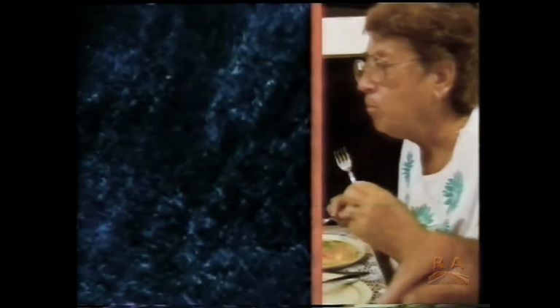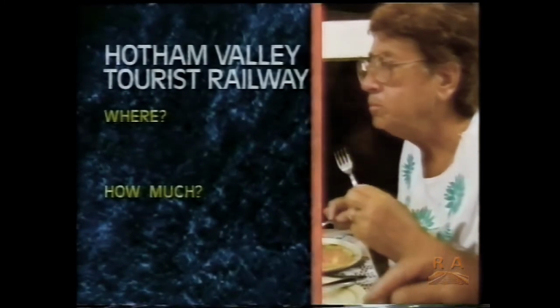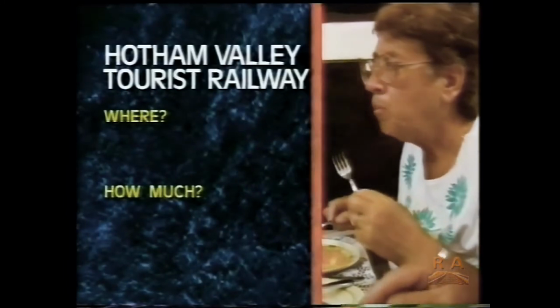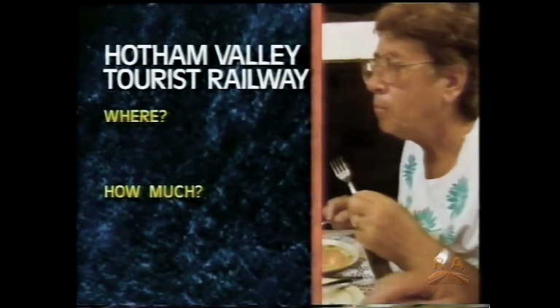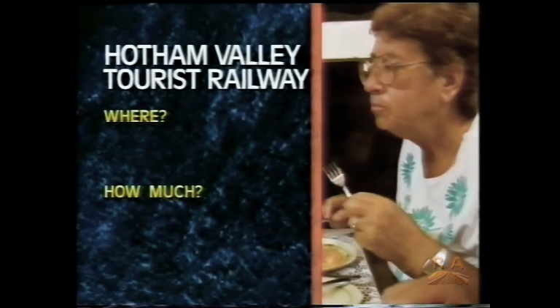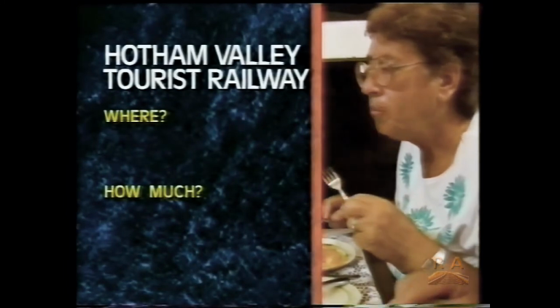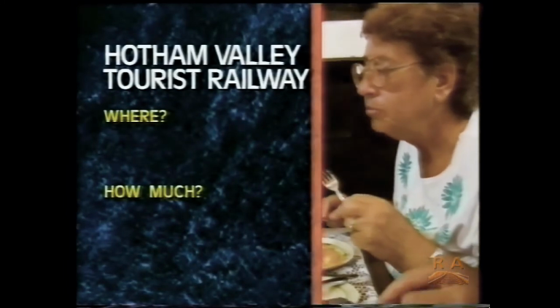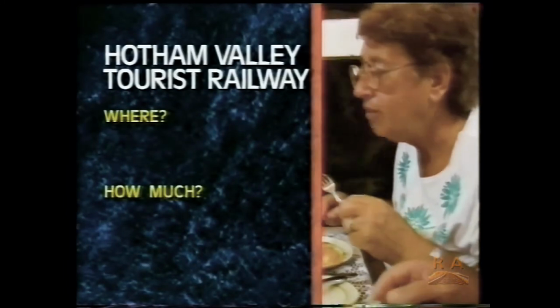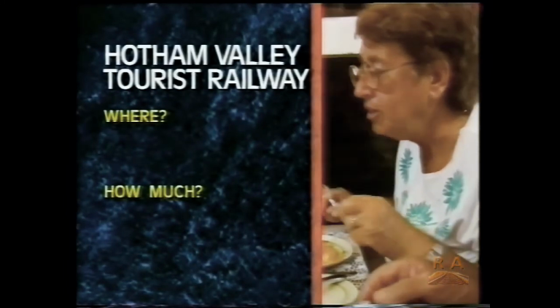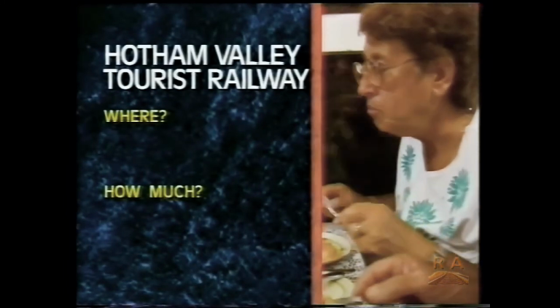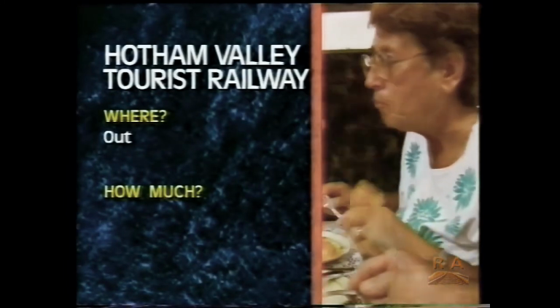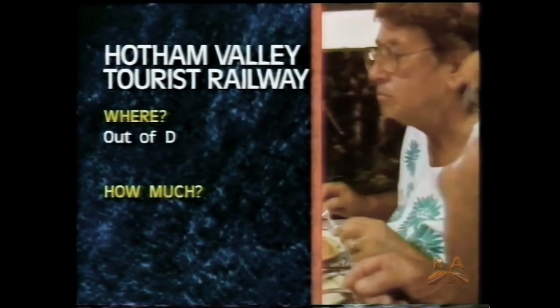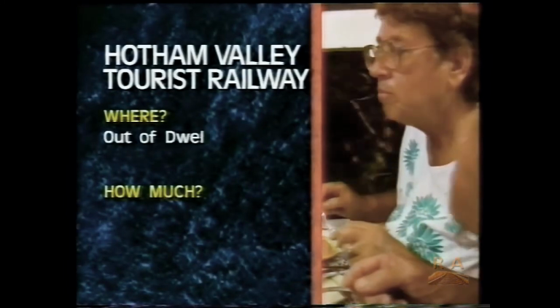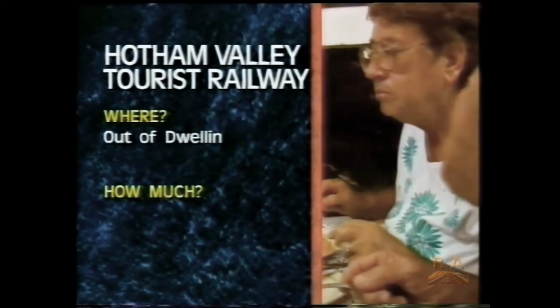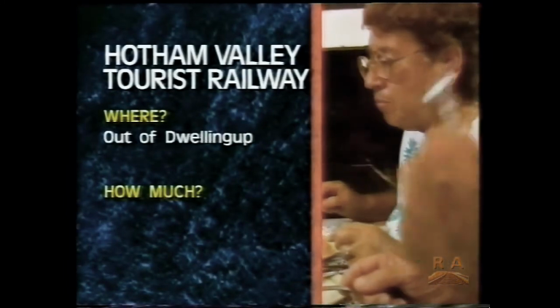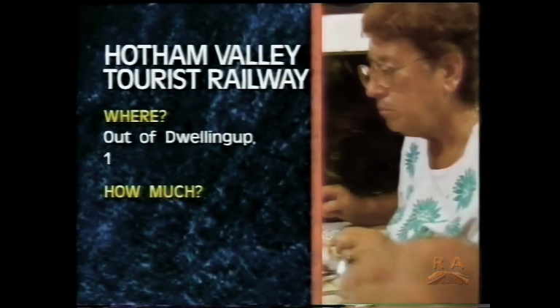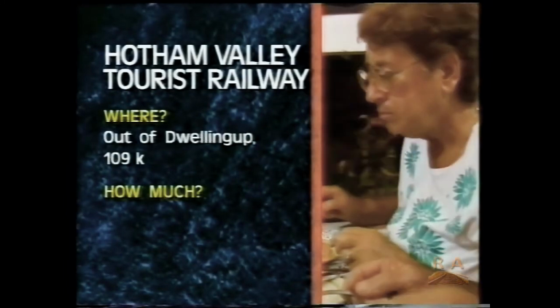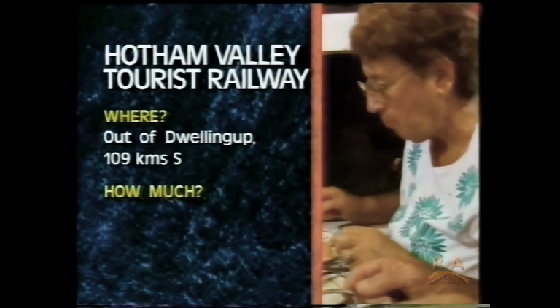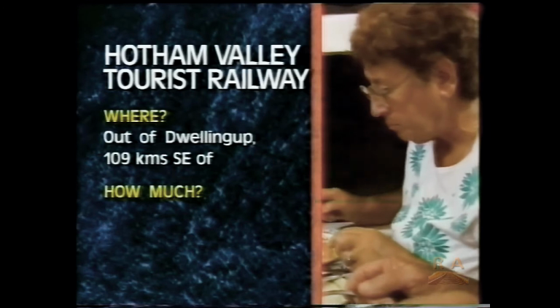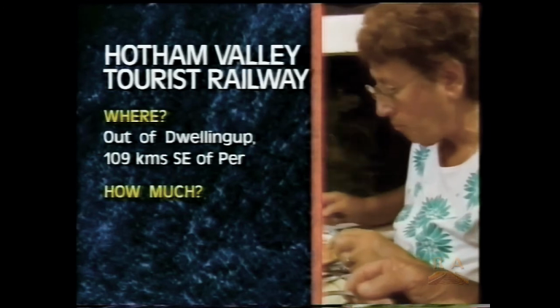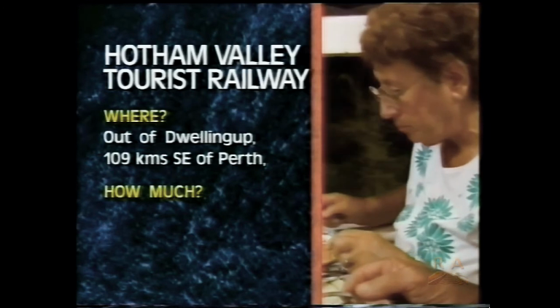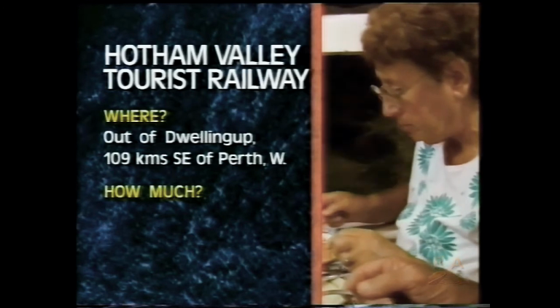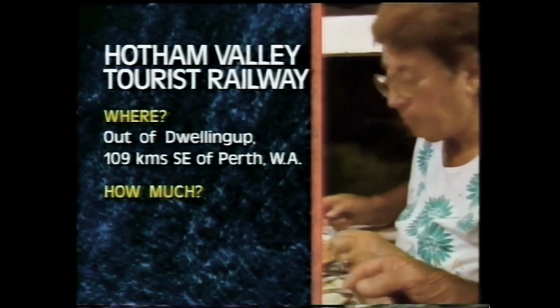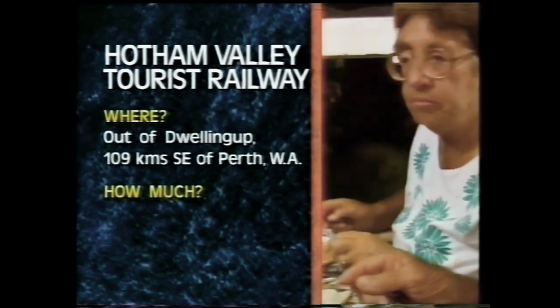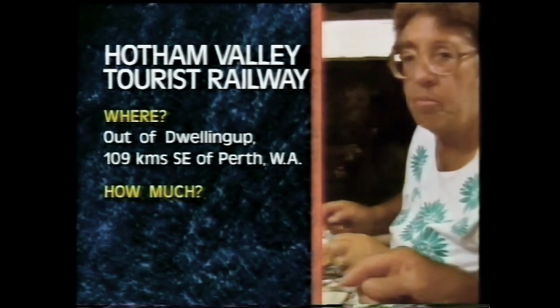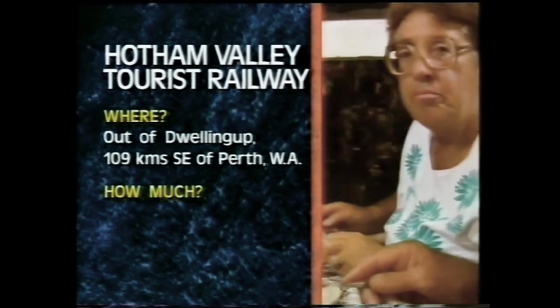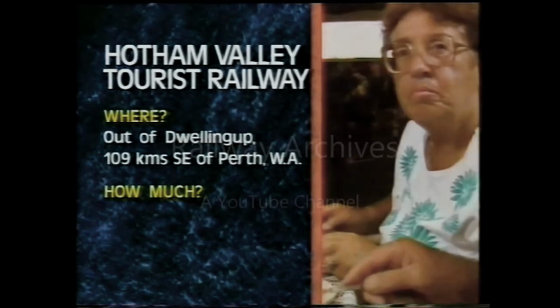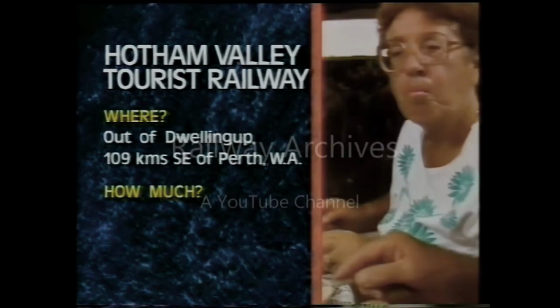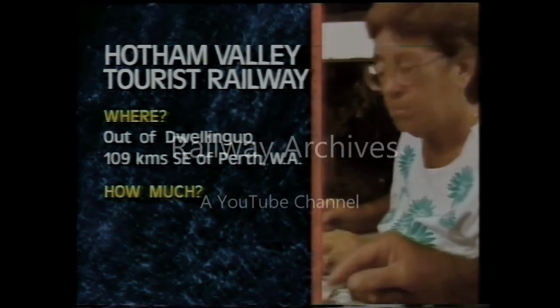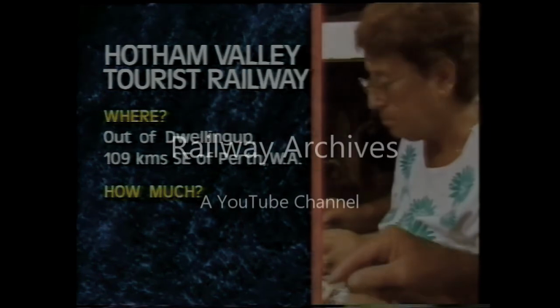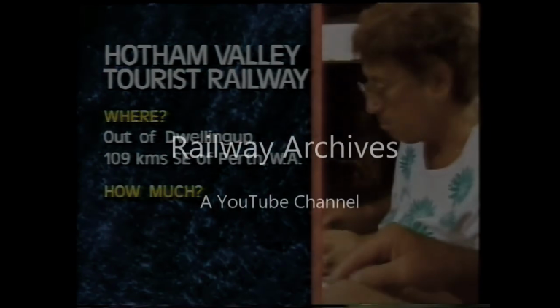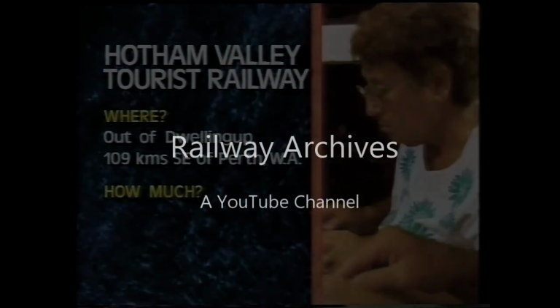The Hotham Valley Tourist Railway operates out of Dwellingup in Western Australia, 109 kilometres south-east of Perth.